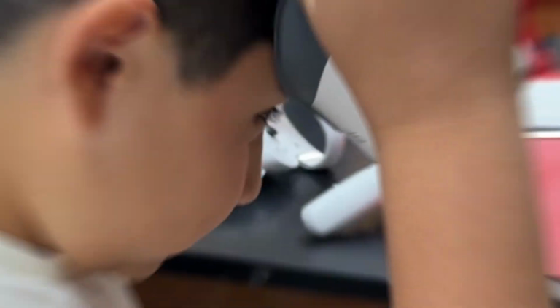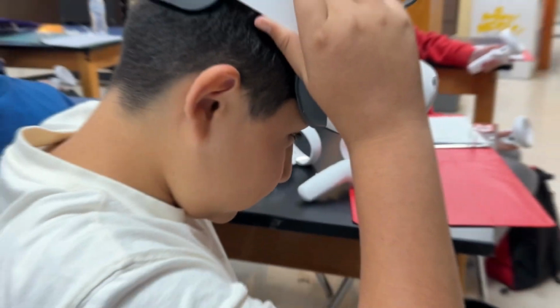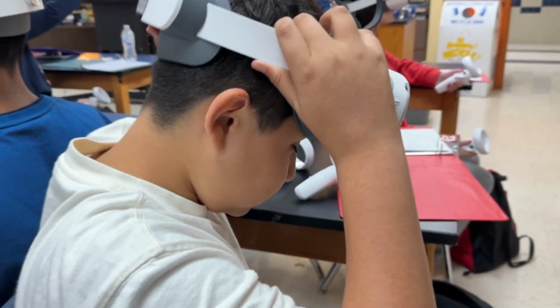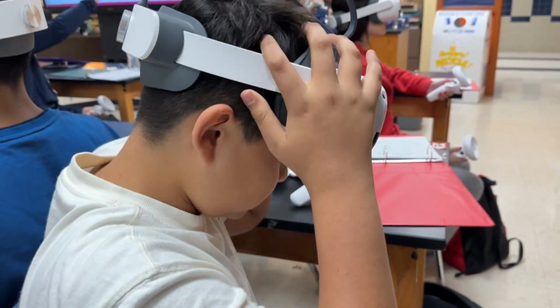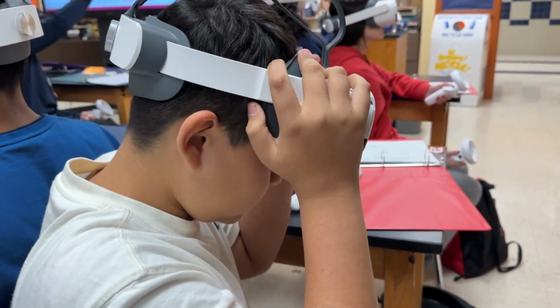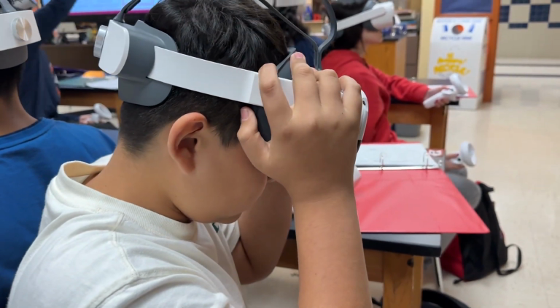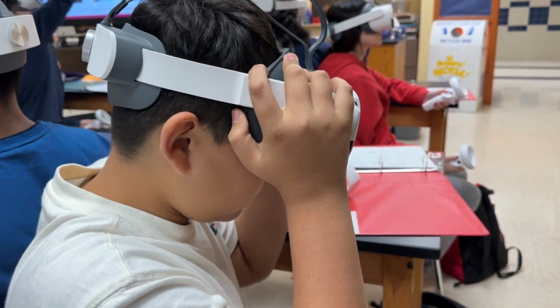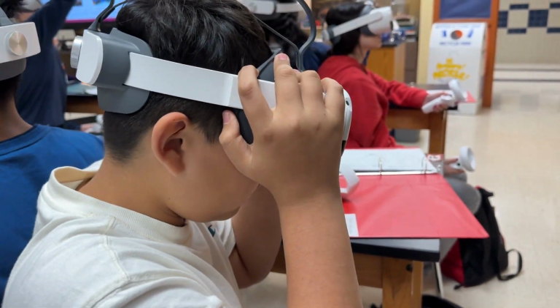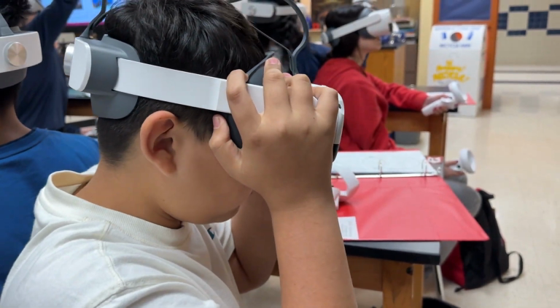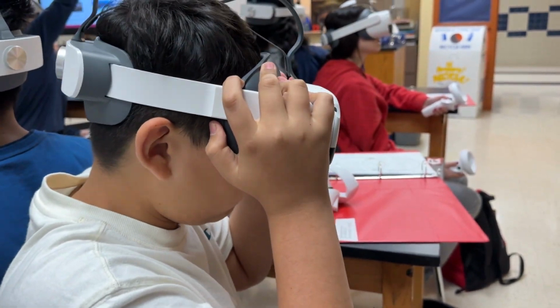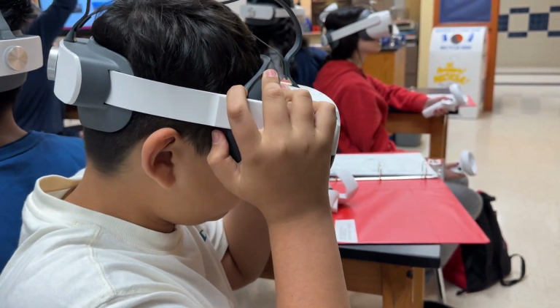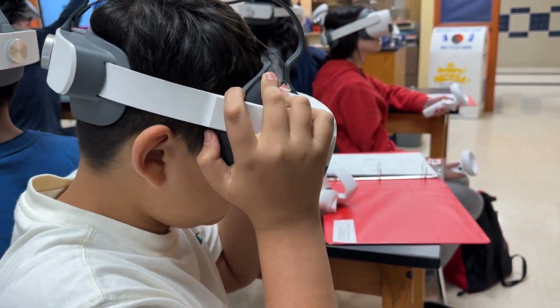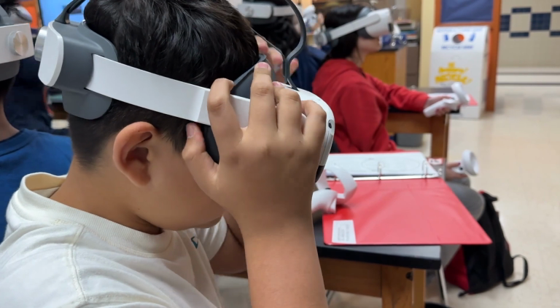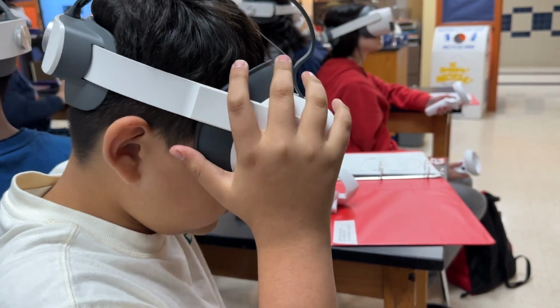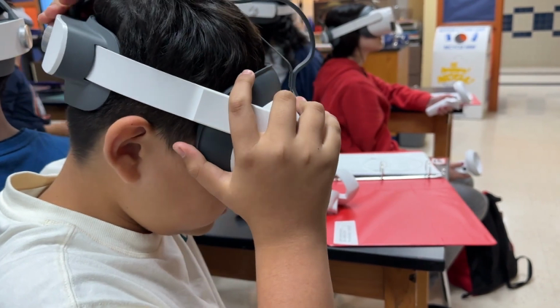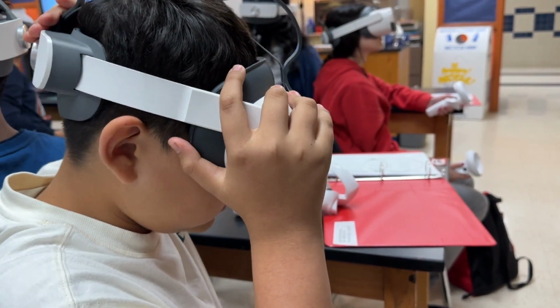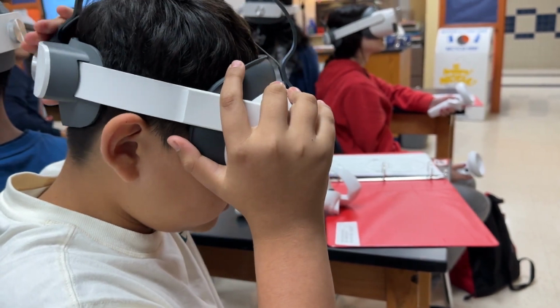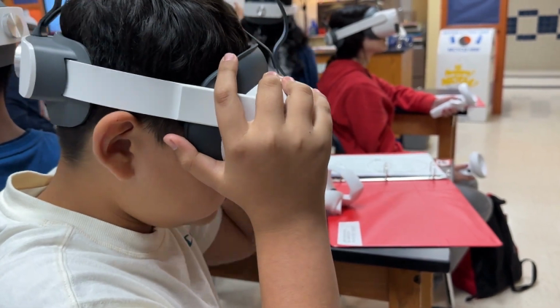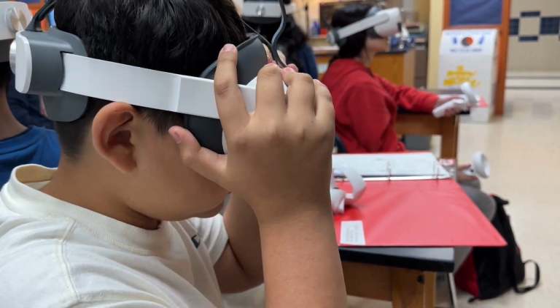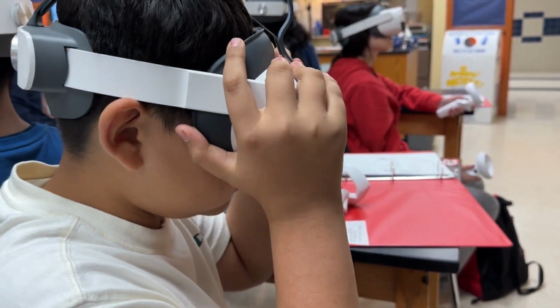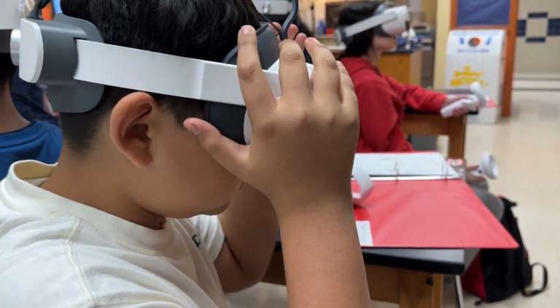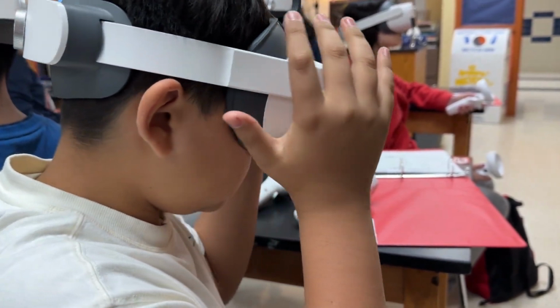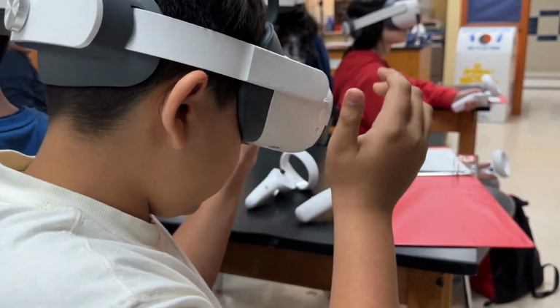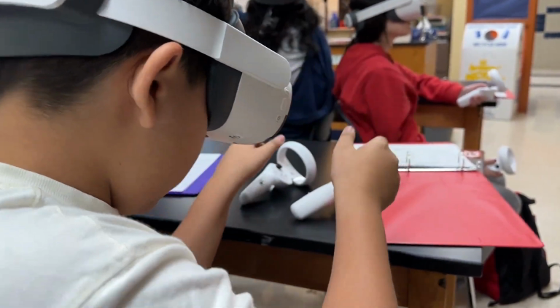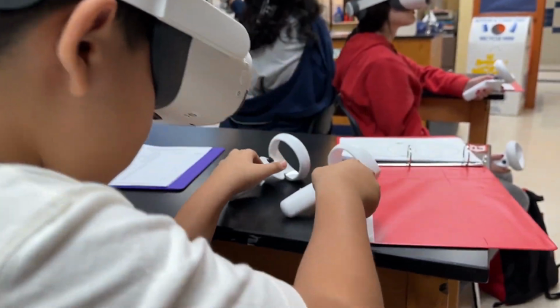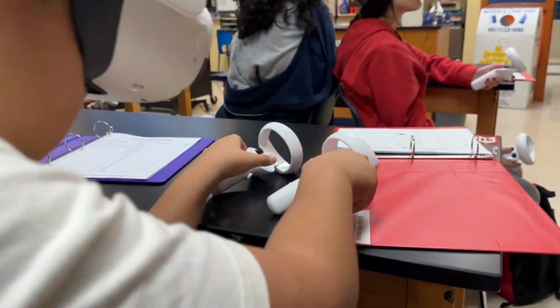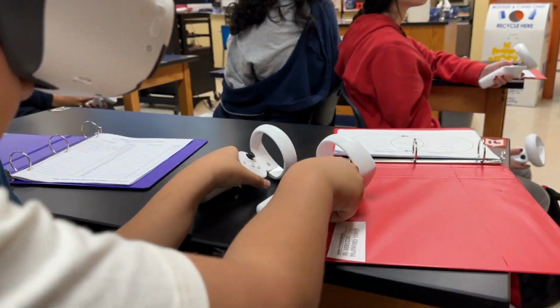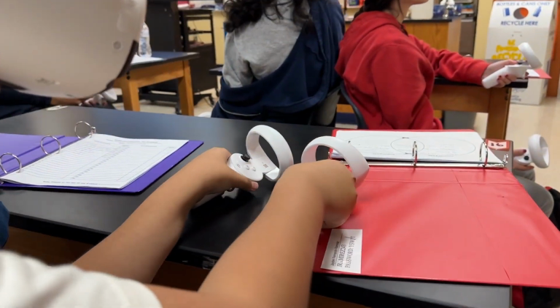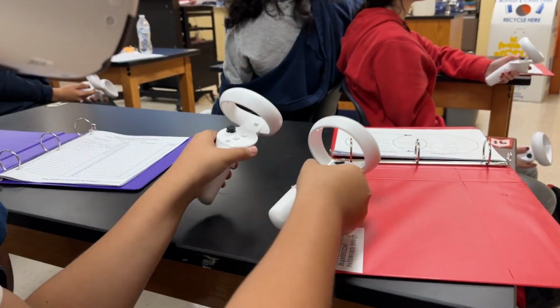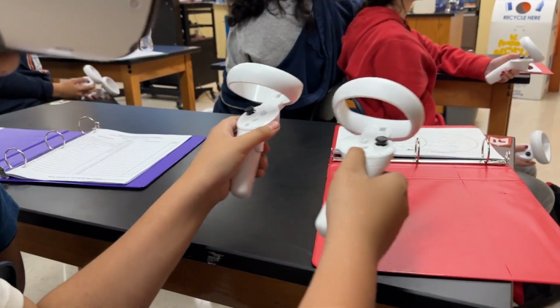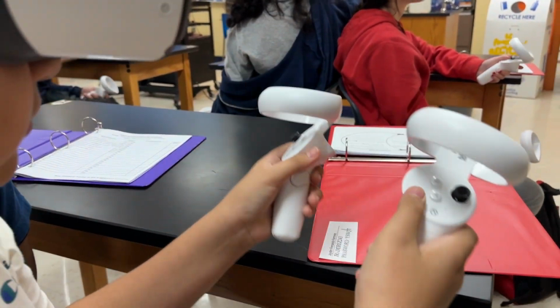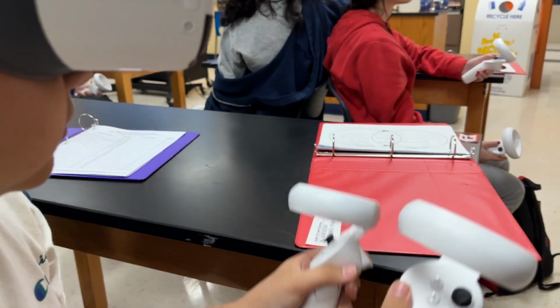This is my first year in biology and the VR tool has made it way easier to learn than just reading from a book or watching a presentation.